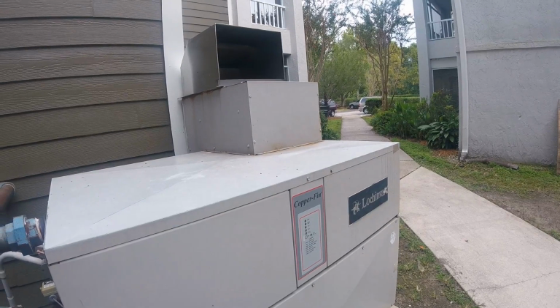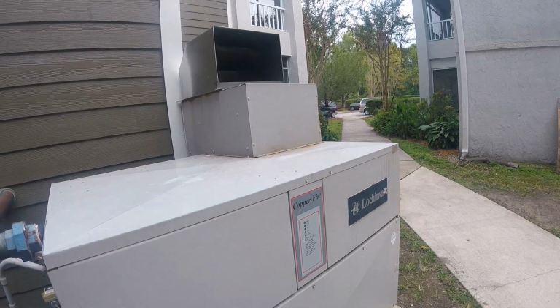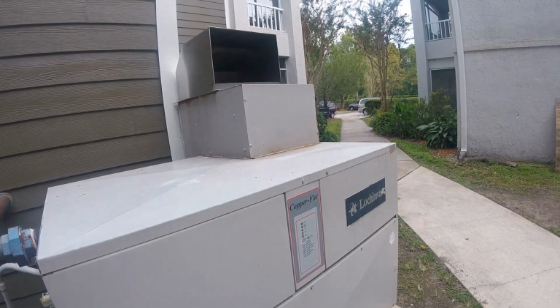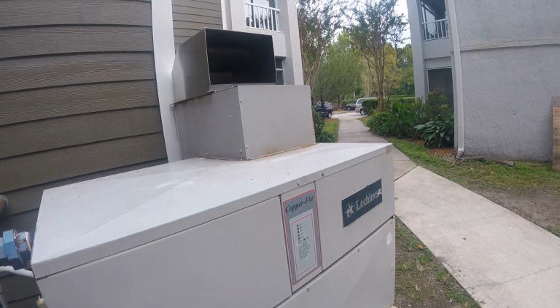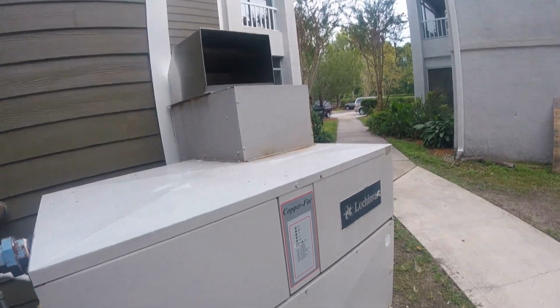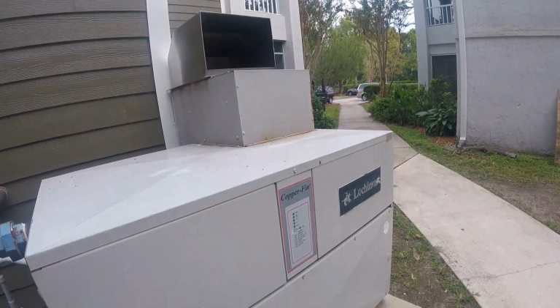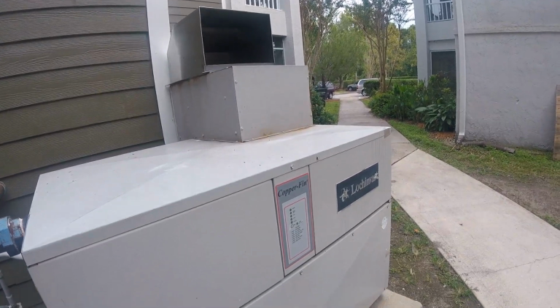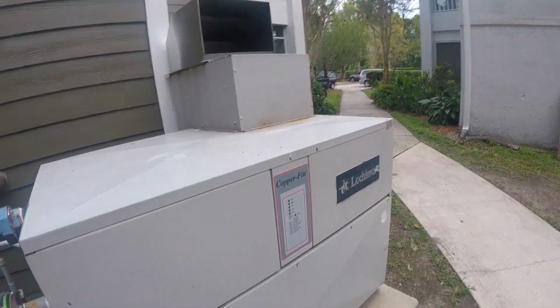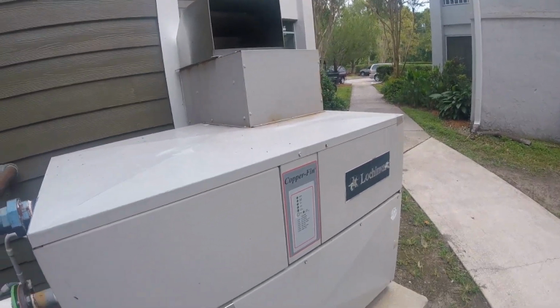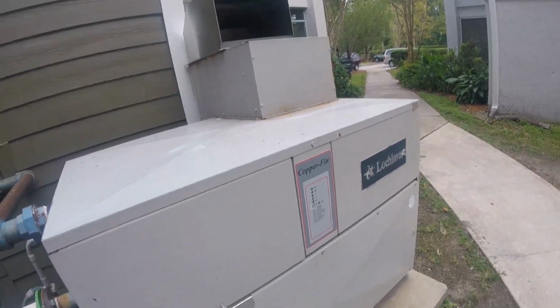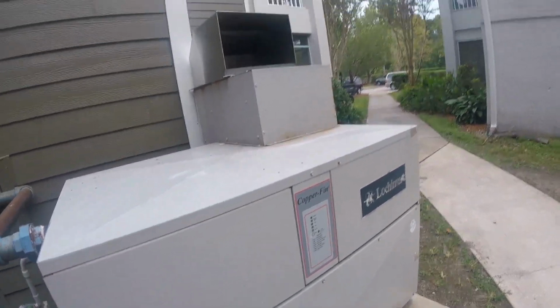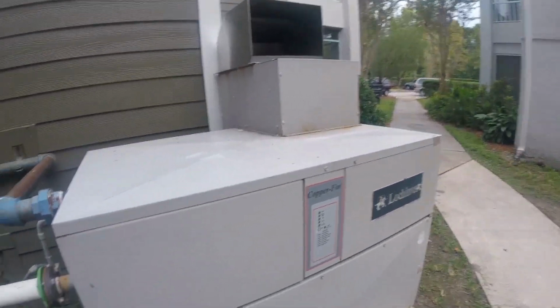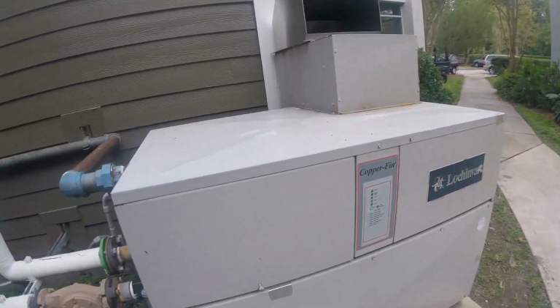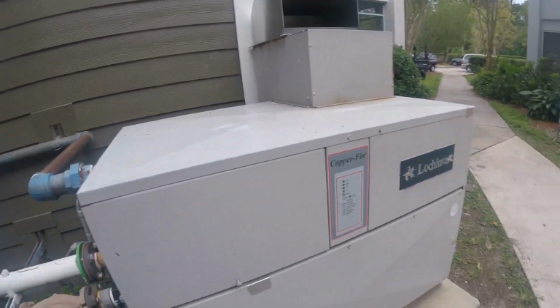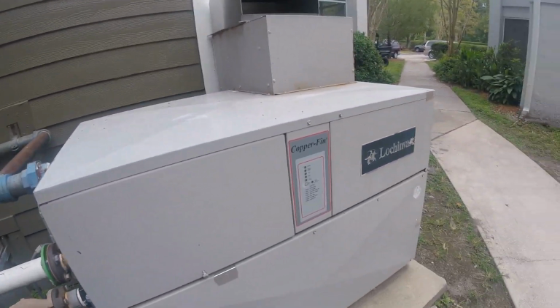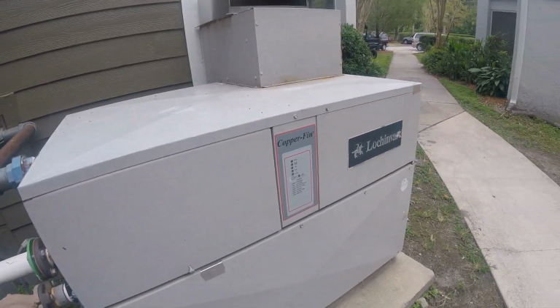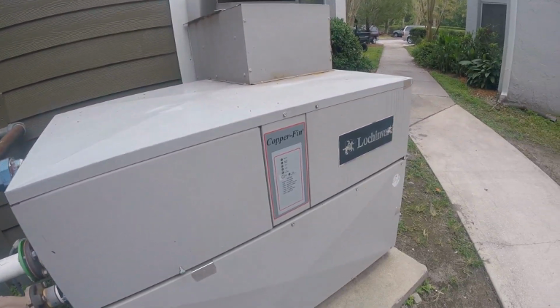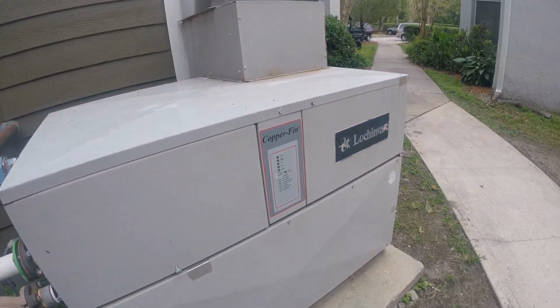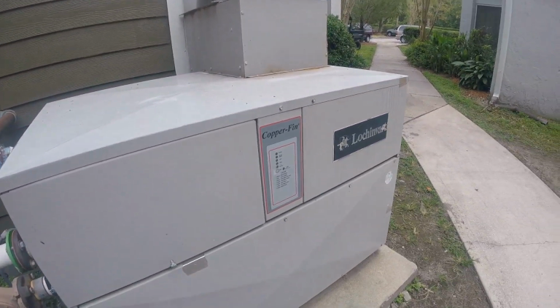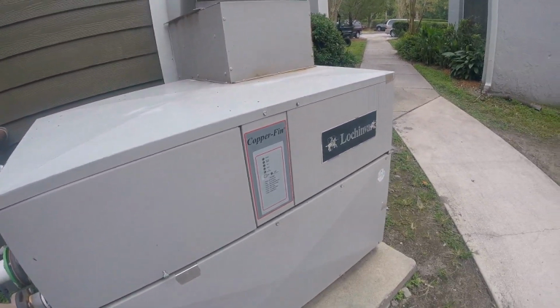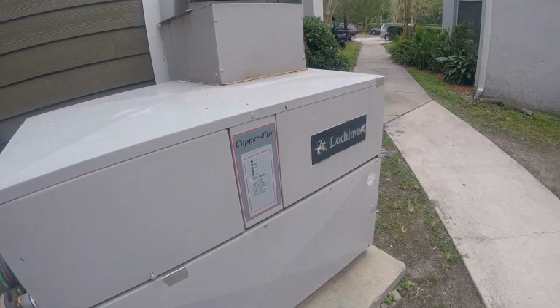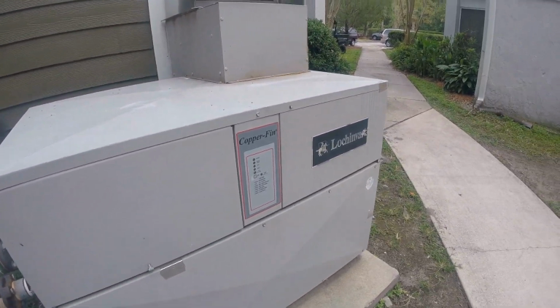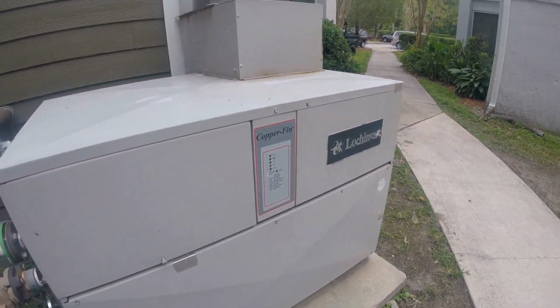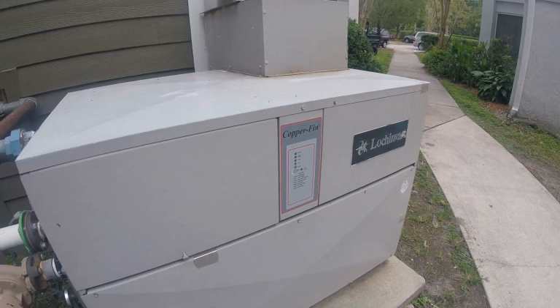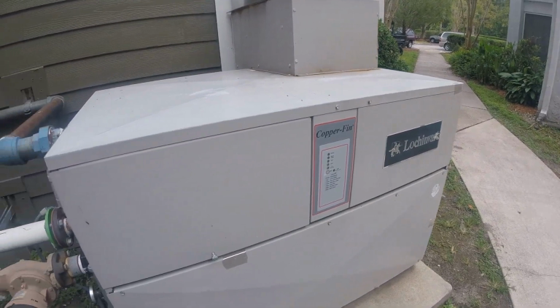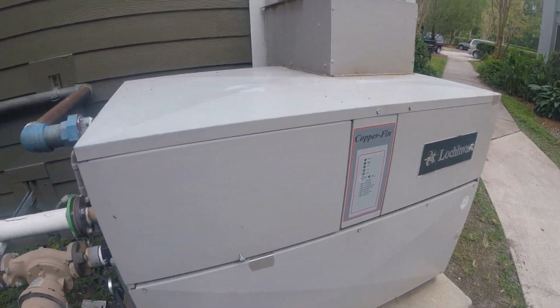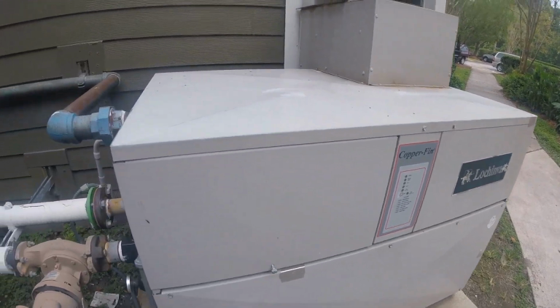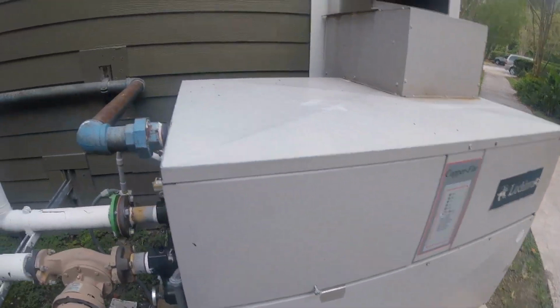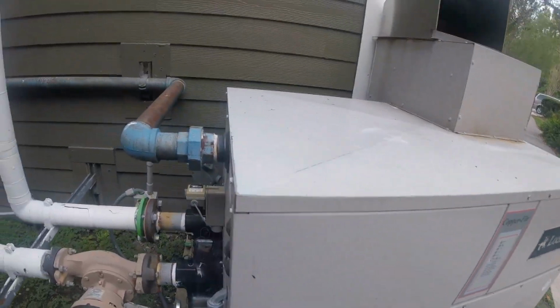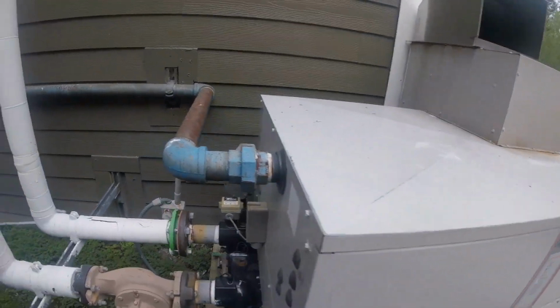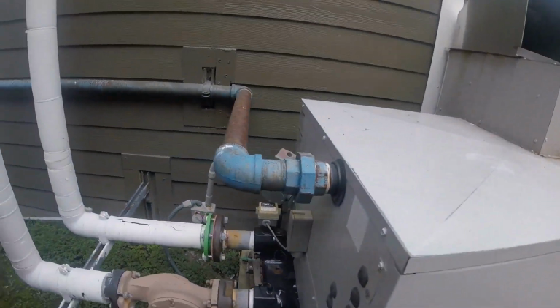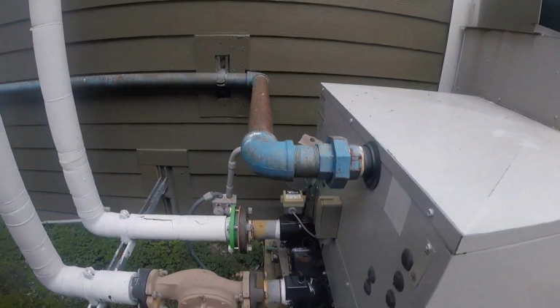Hey guys, Jeff the maintenance man. We're out here with our lockout bar. Boiler.